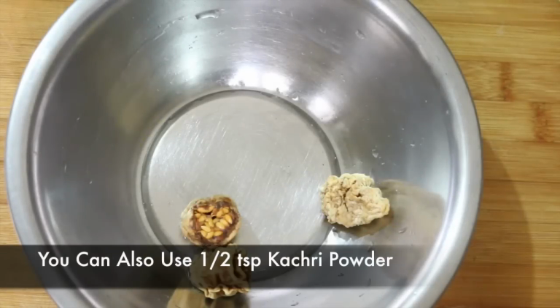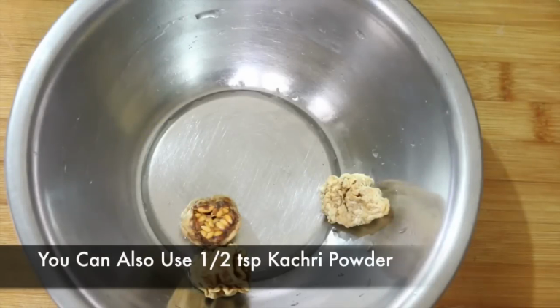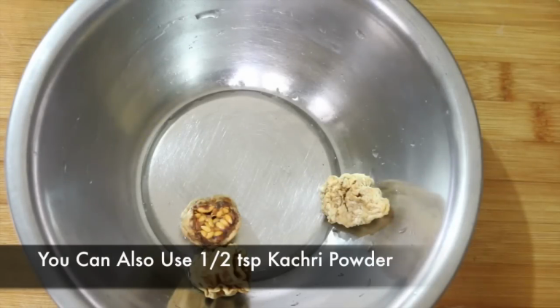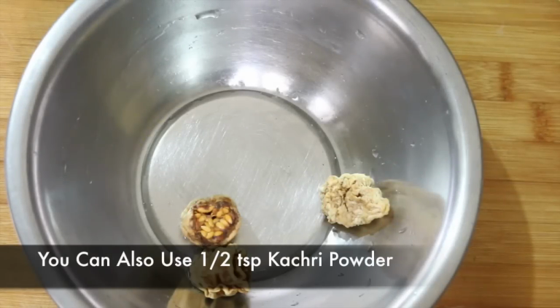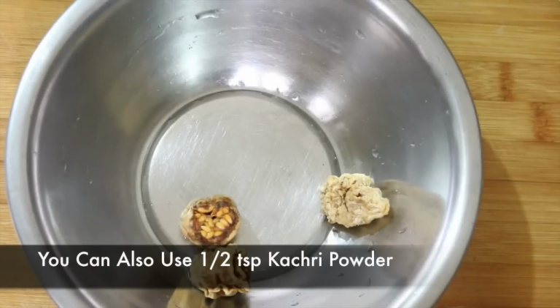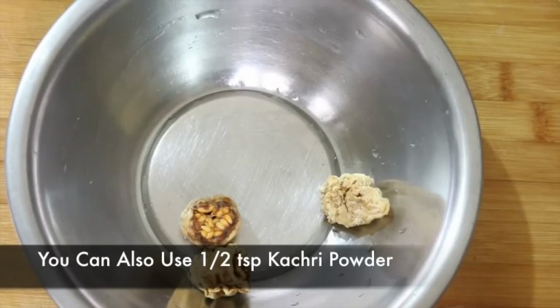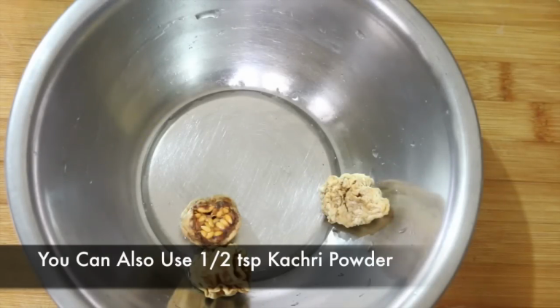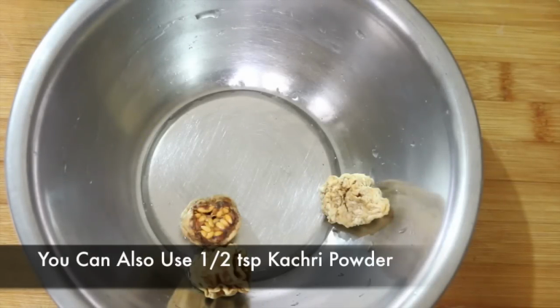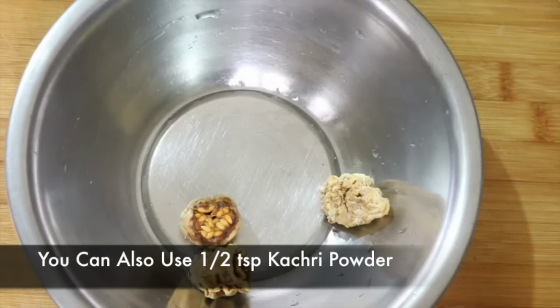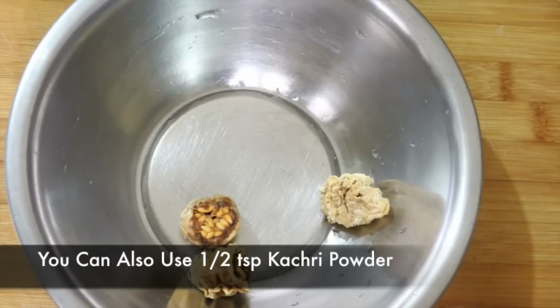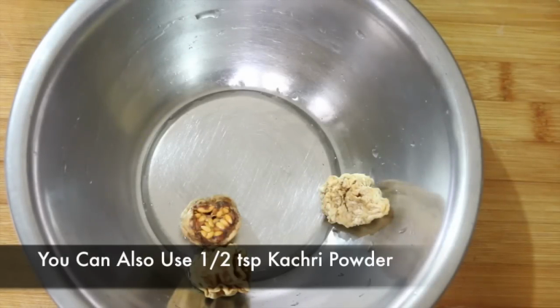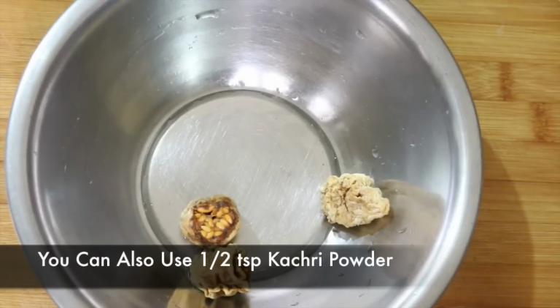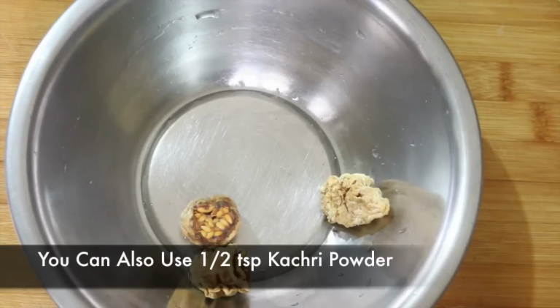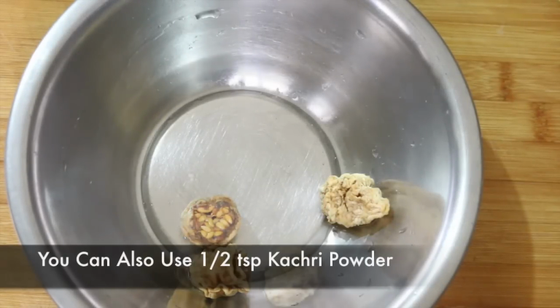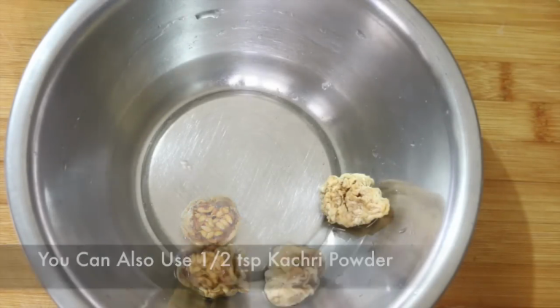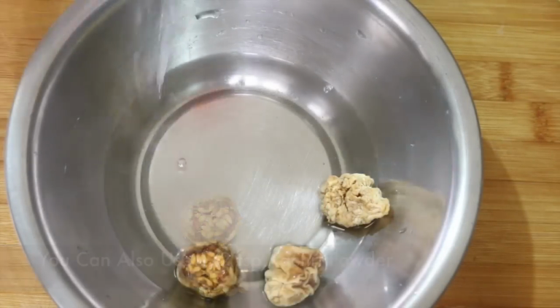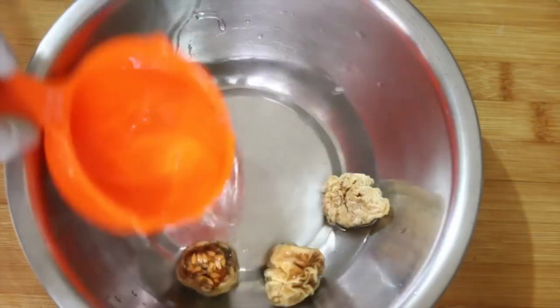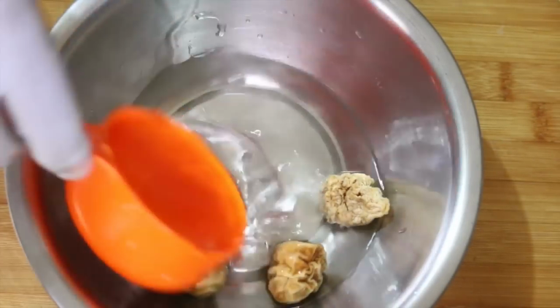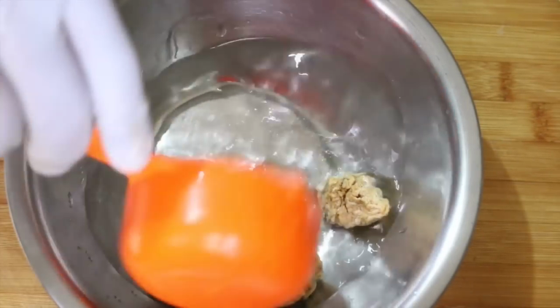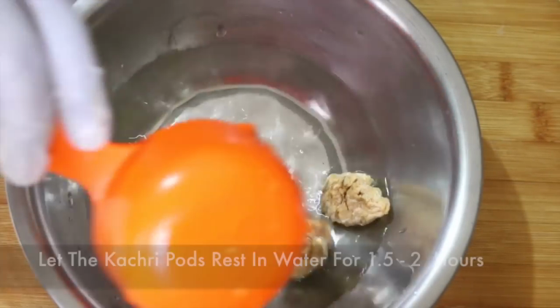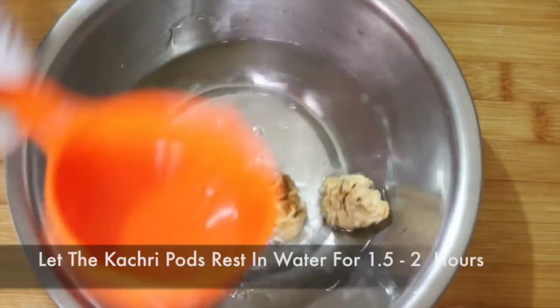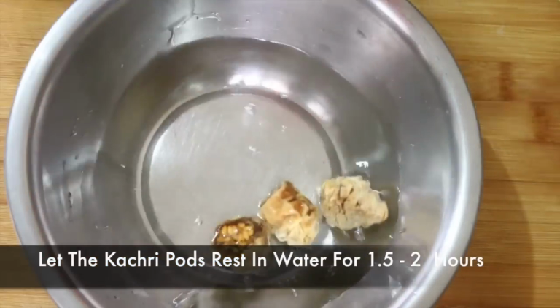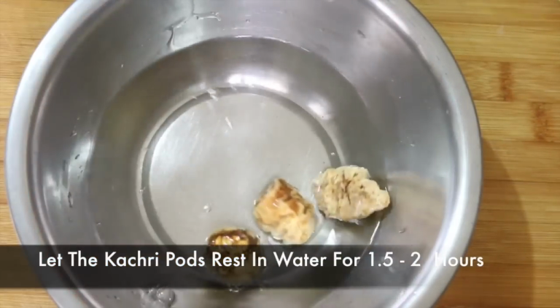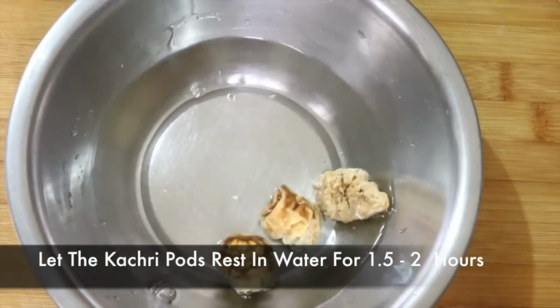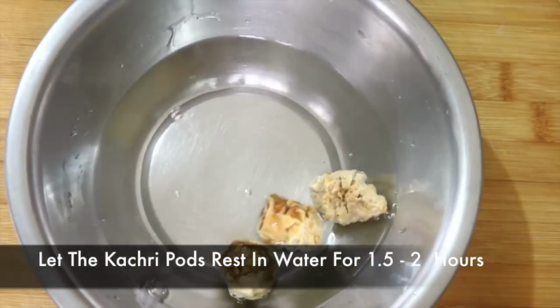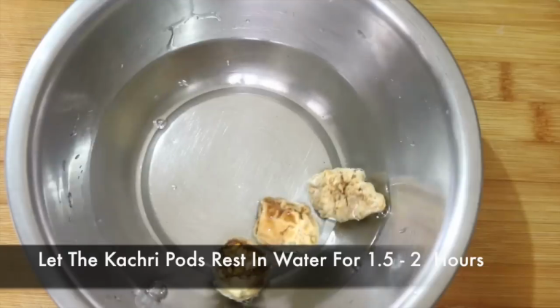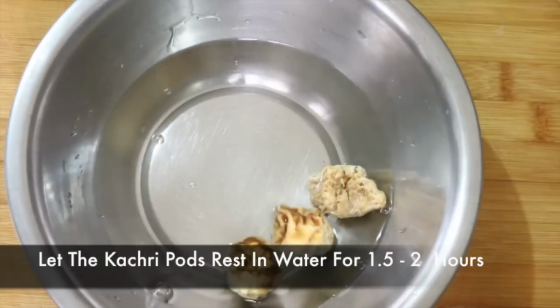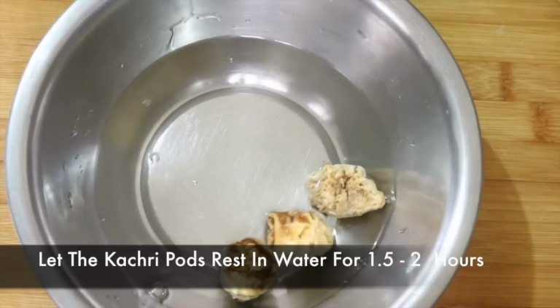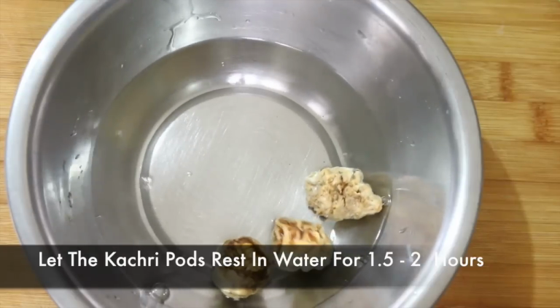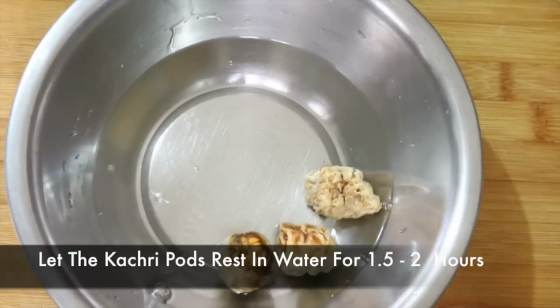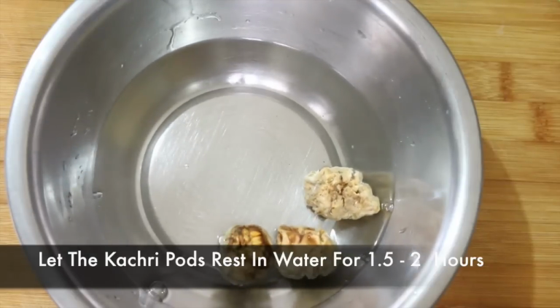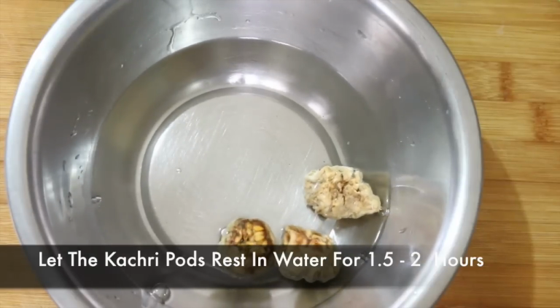You just need to let this kachiri sit in some water for about one and a half to two hours.